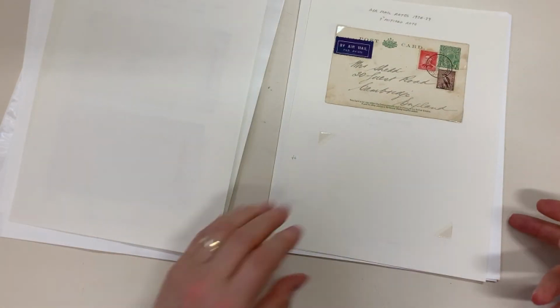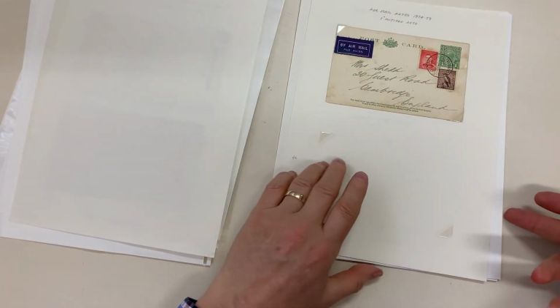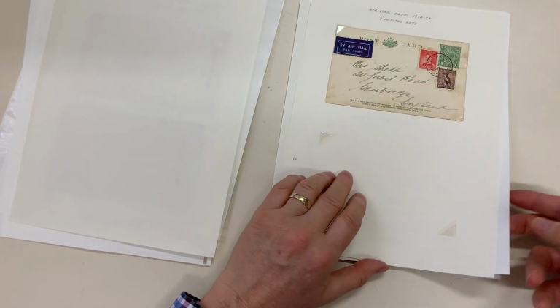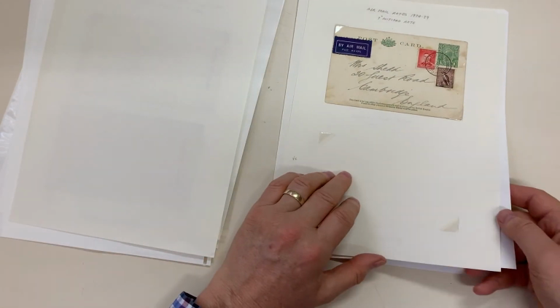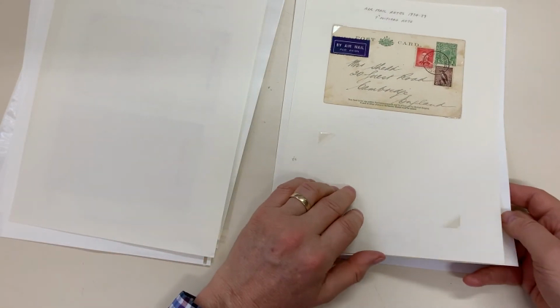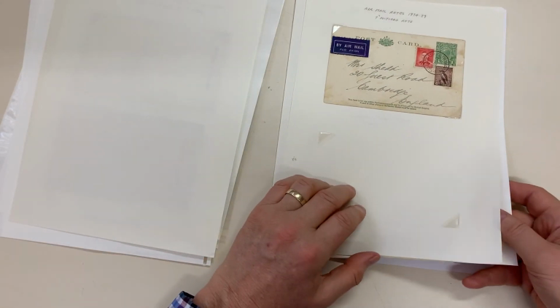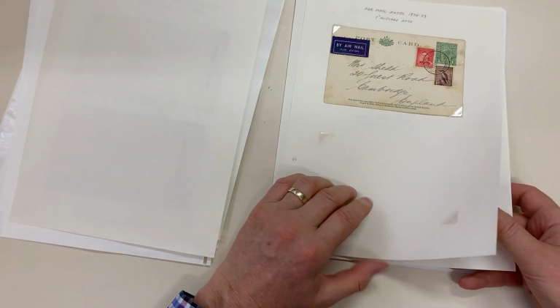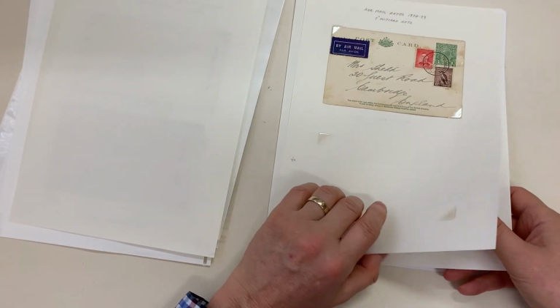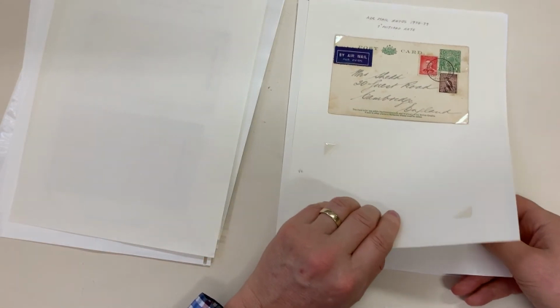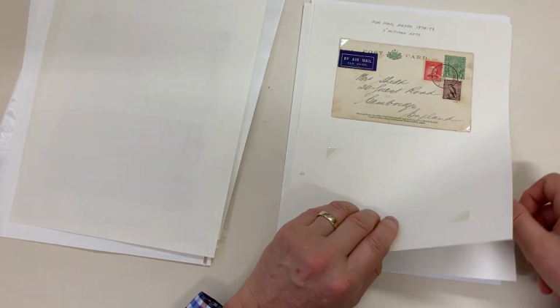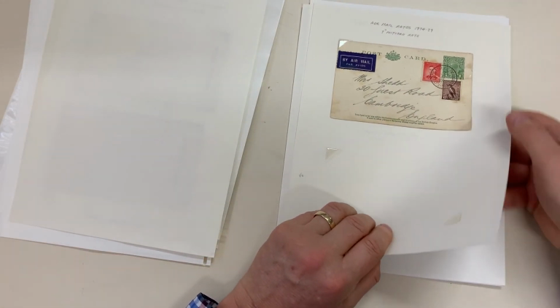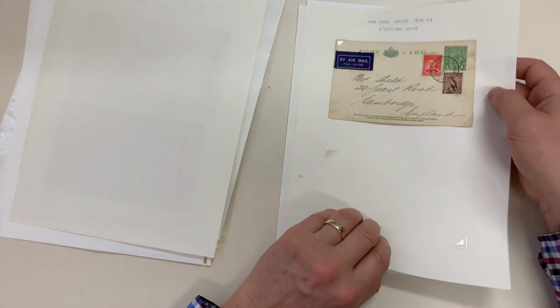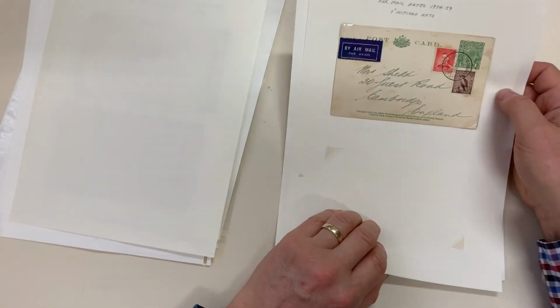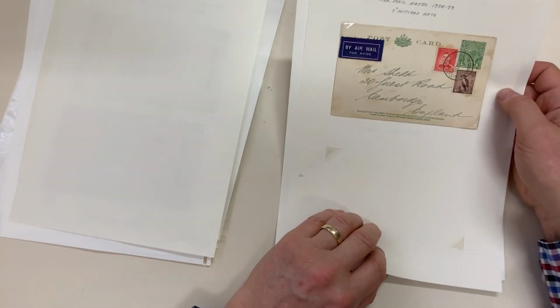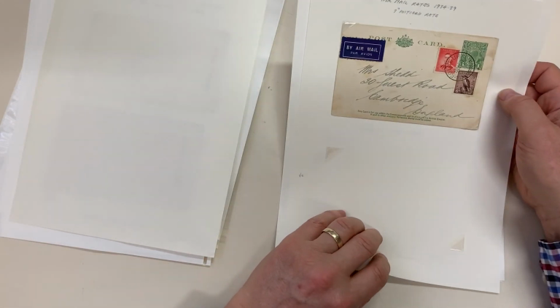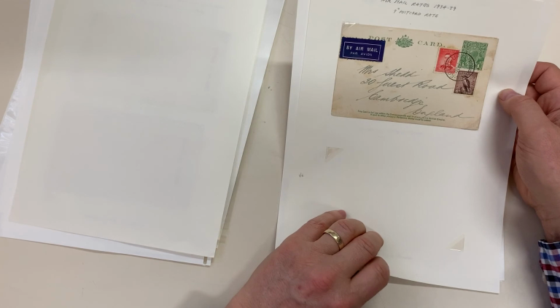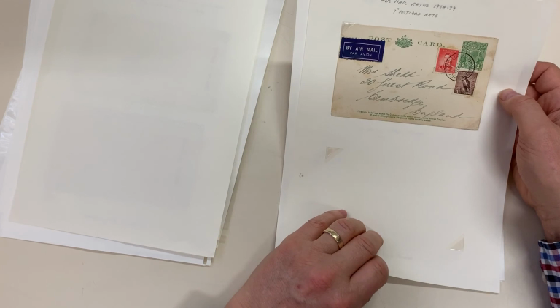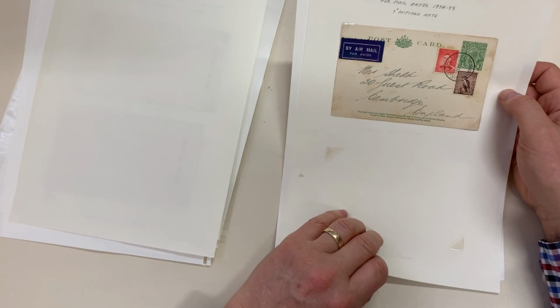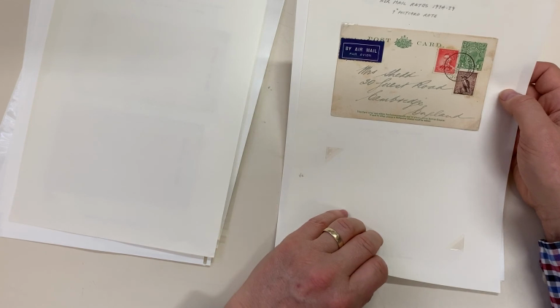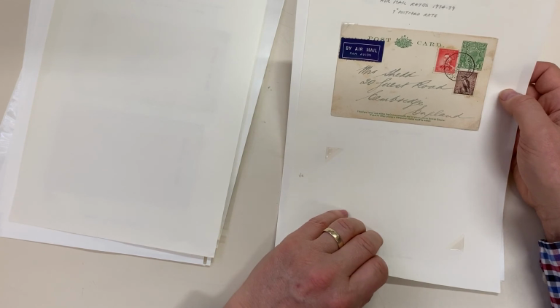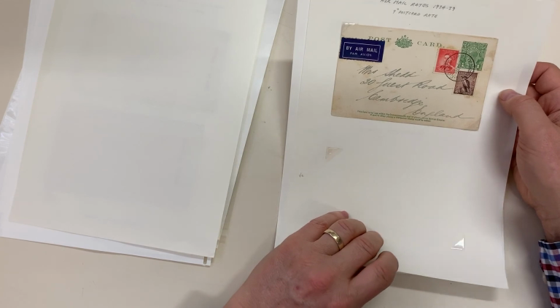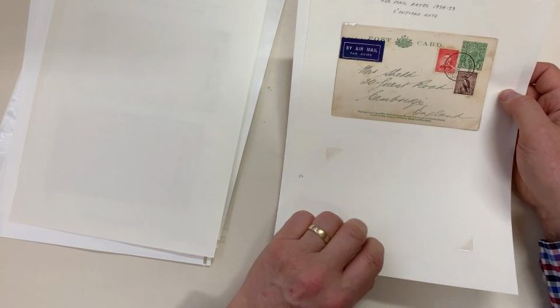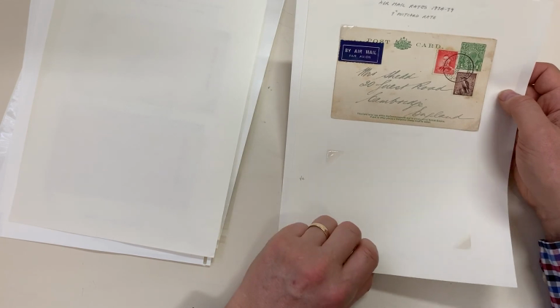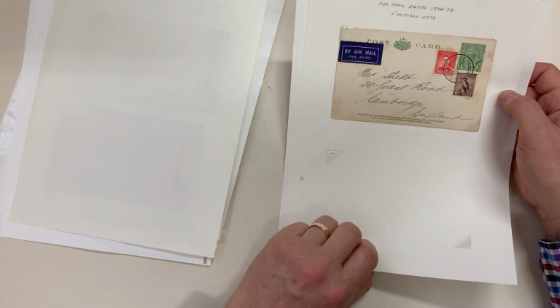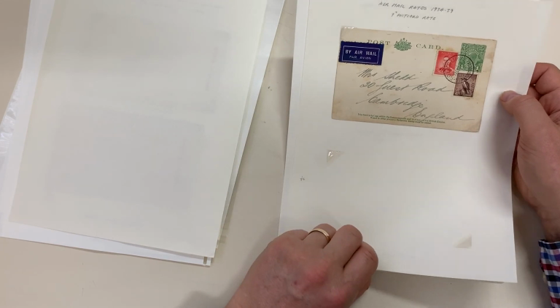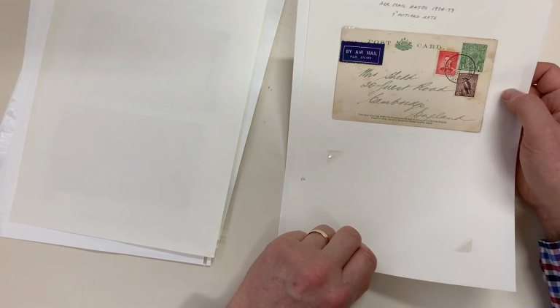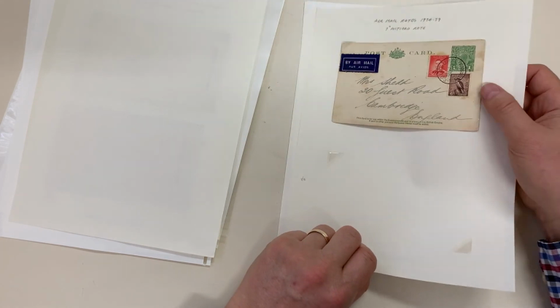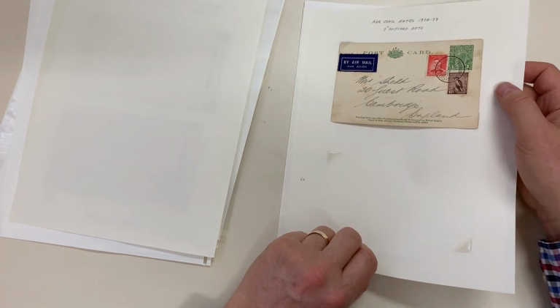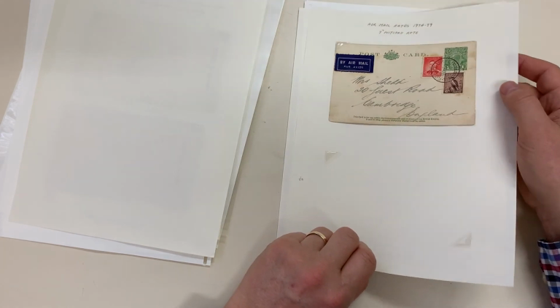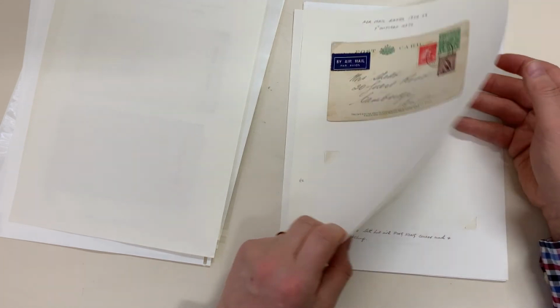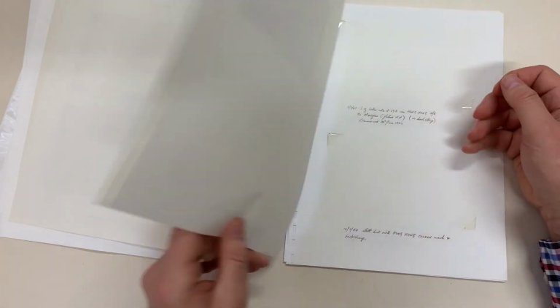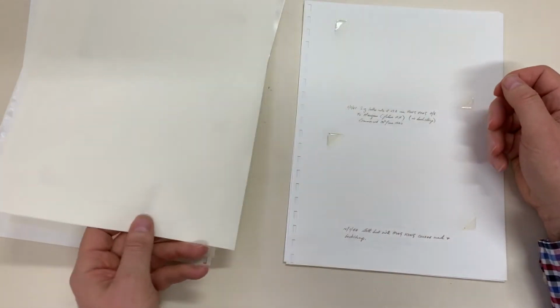Tuppence and a — two shillings and a penny, if you prefer. Number nine penny postcard — quite stained.